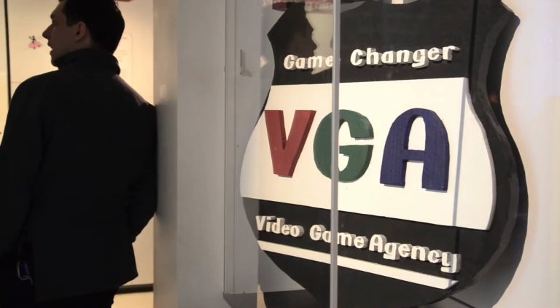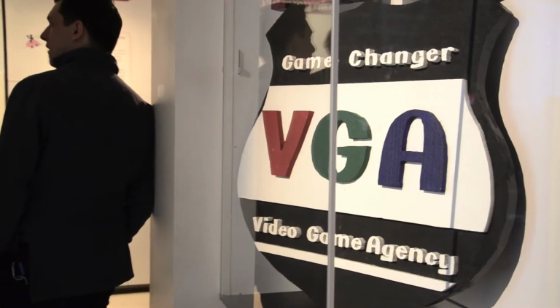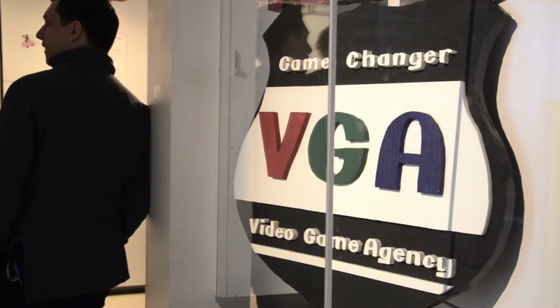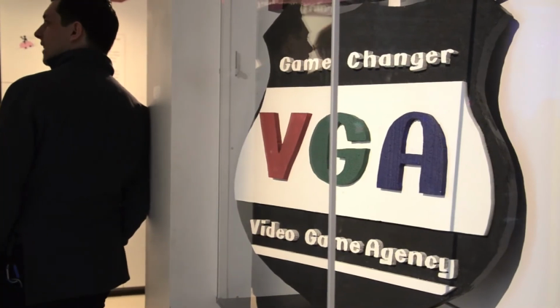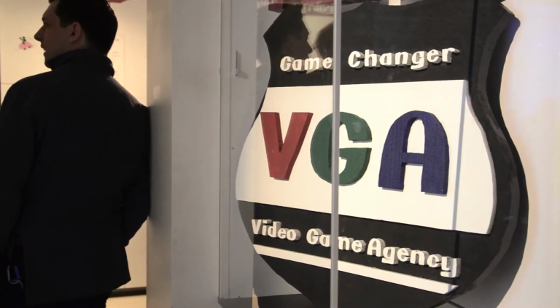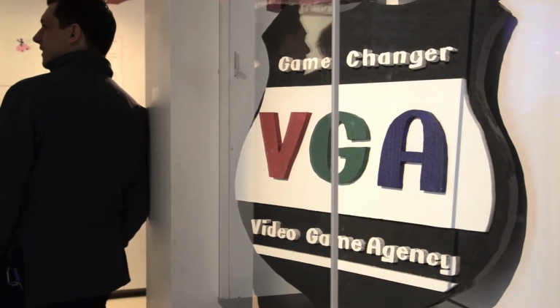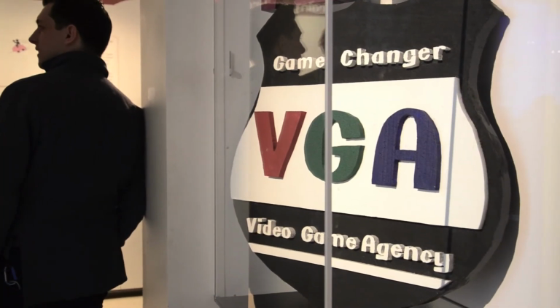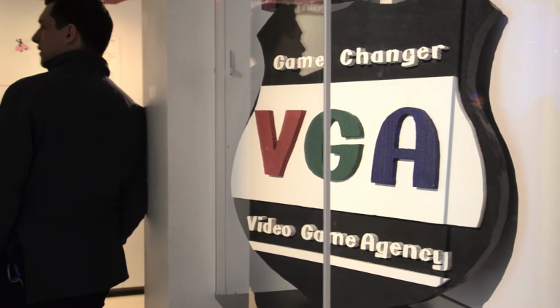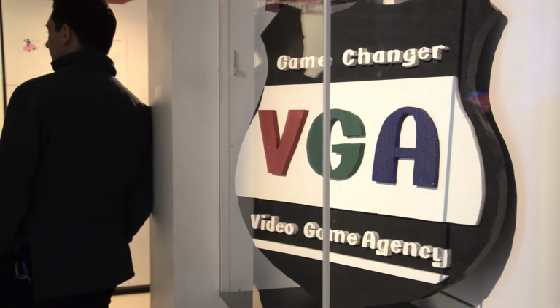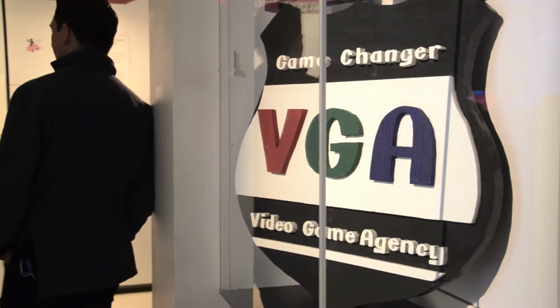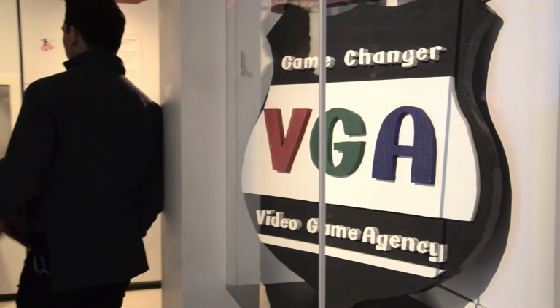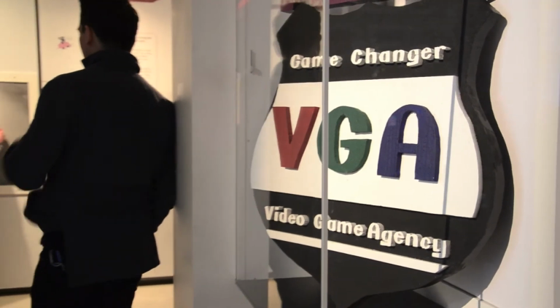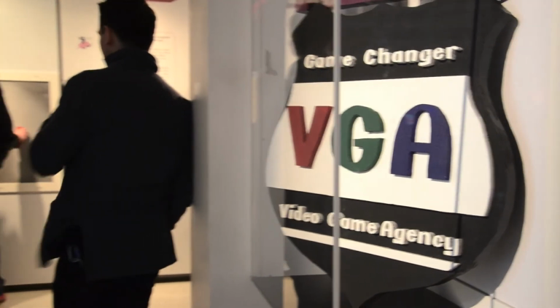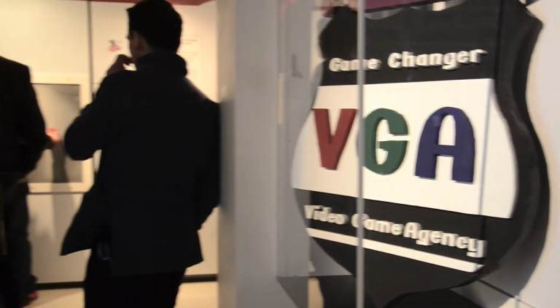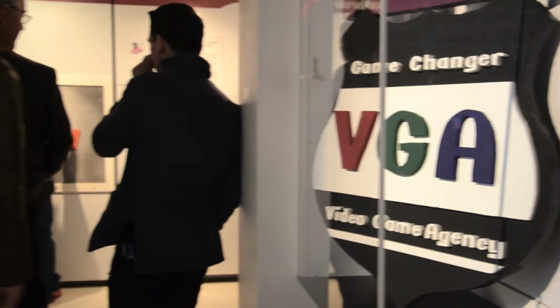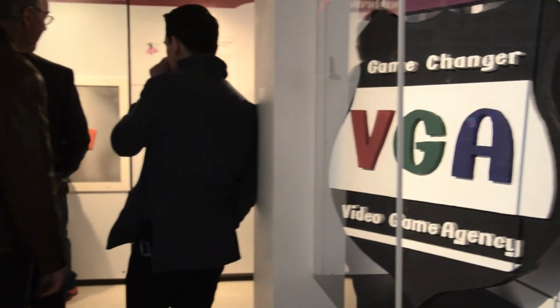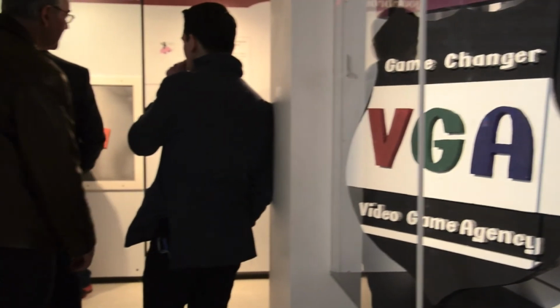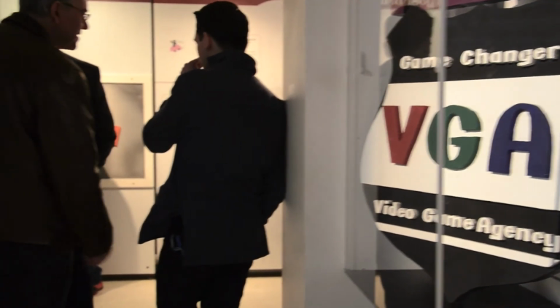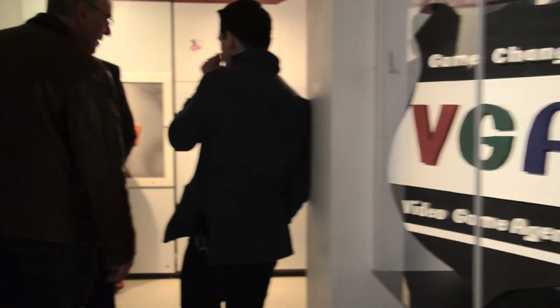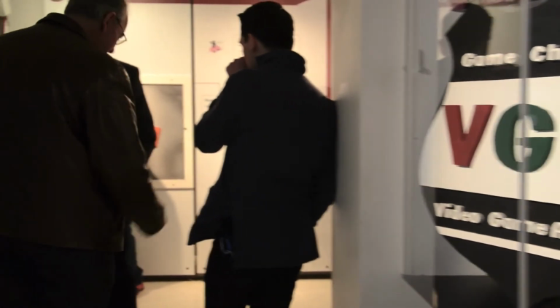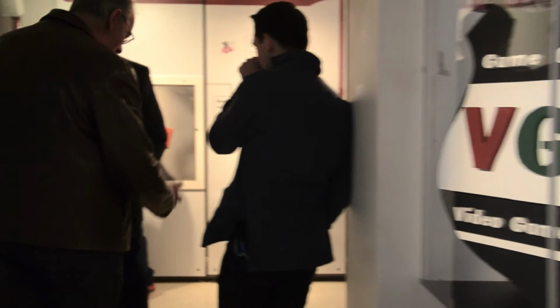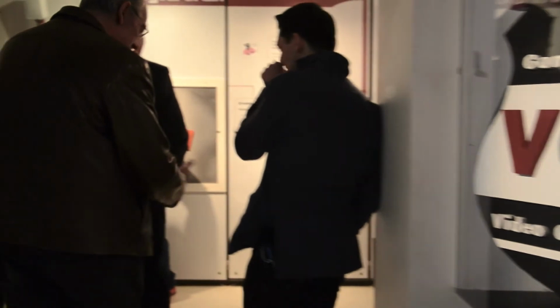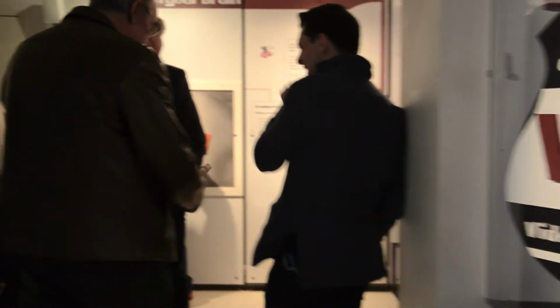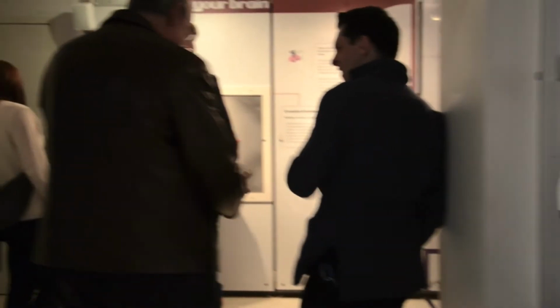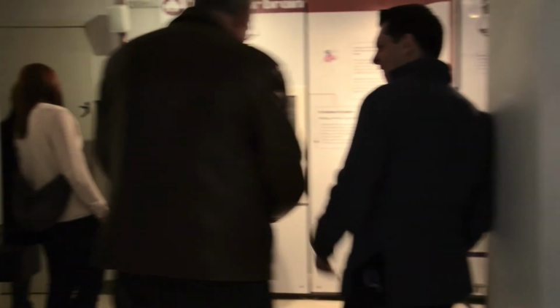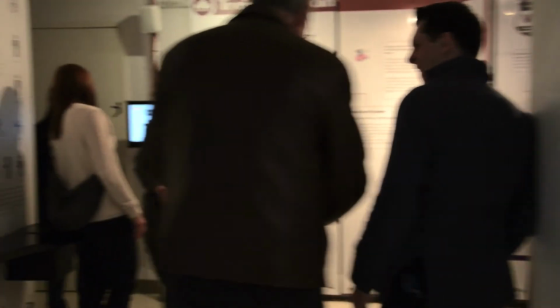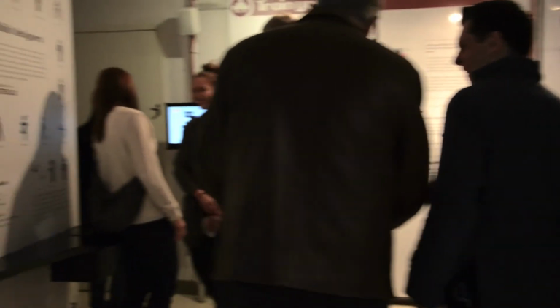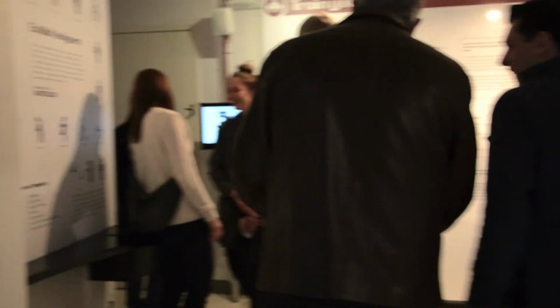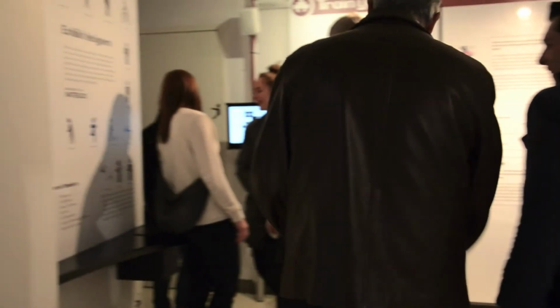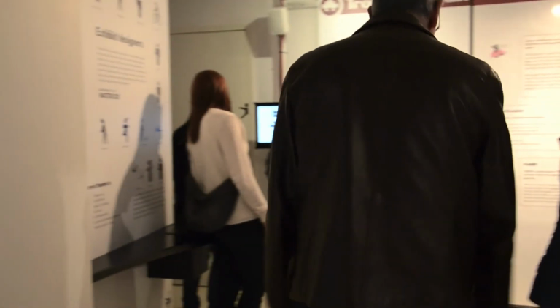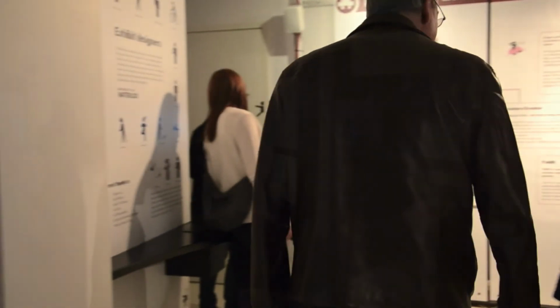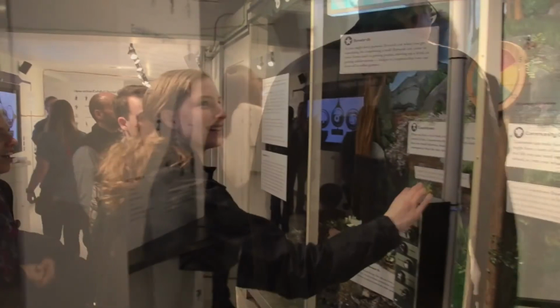The Game Changer exhibit is now open in the Idea Gallery and runs through September 29th, with lots of cool things to see and do.